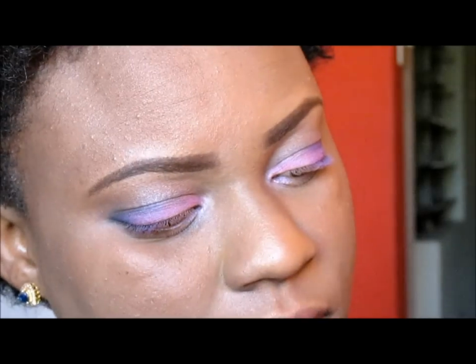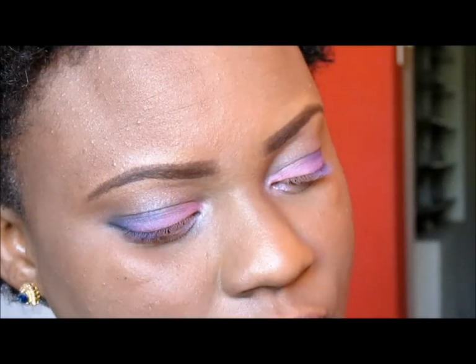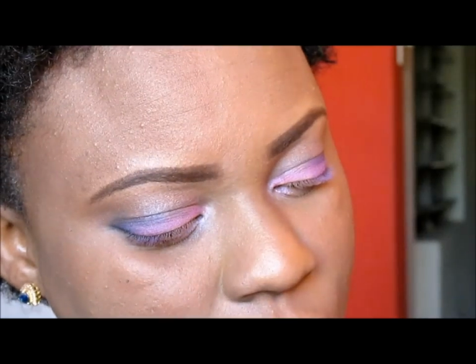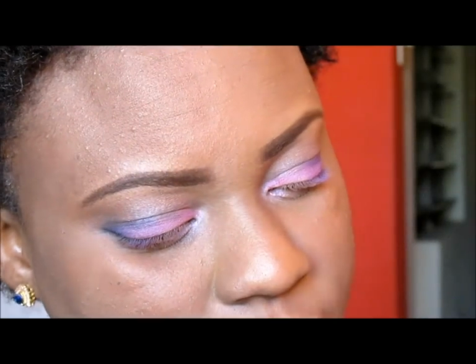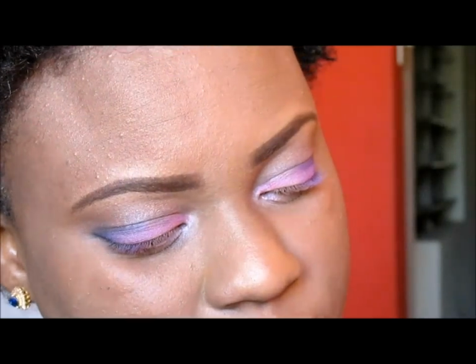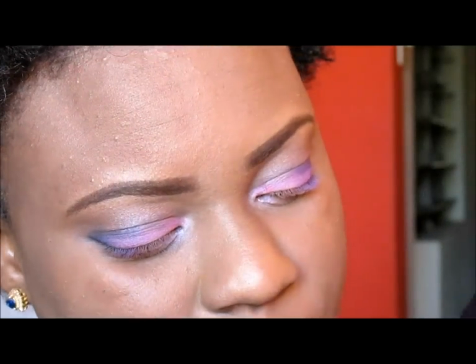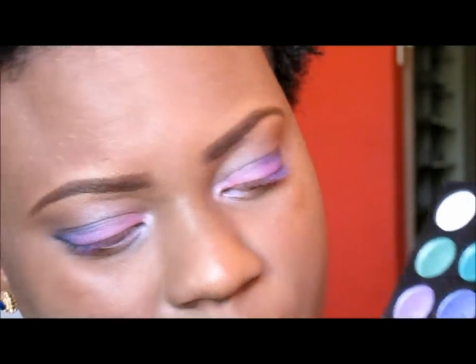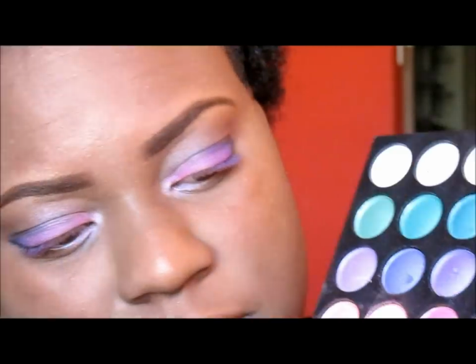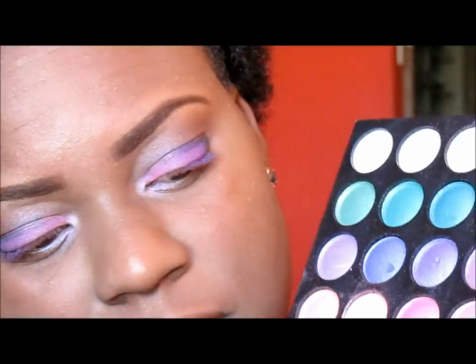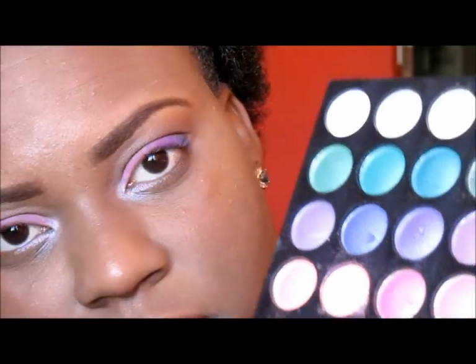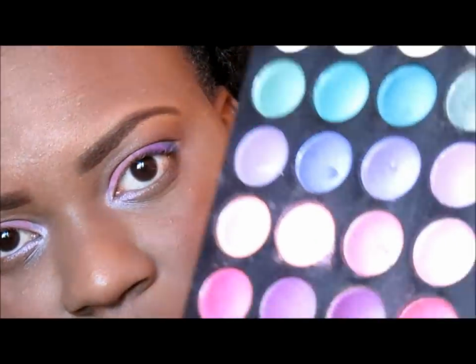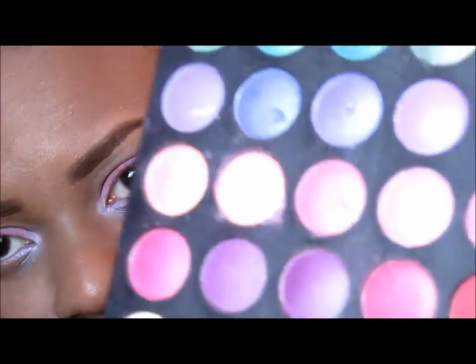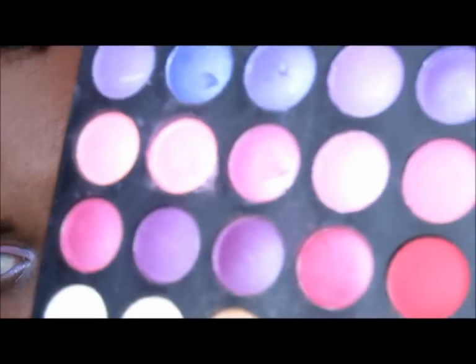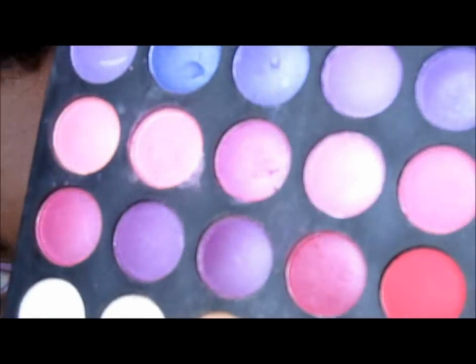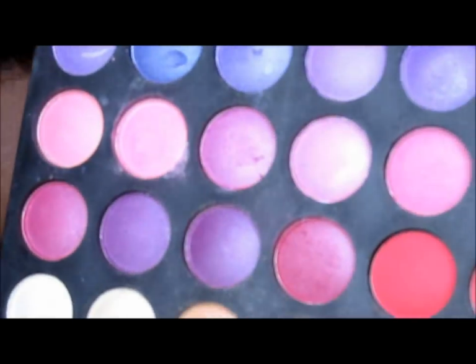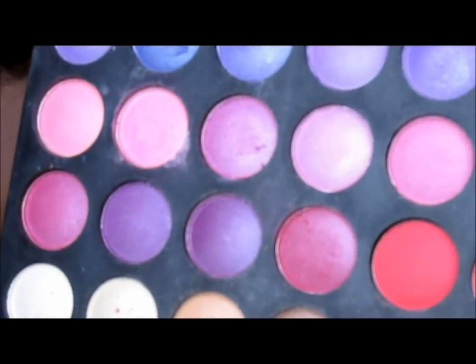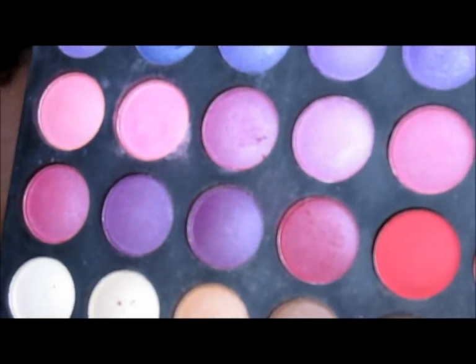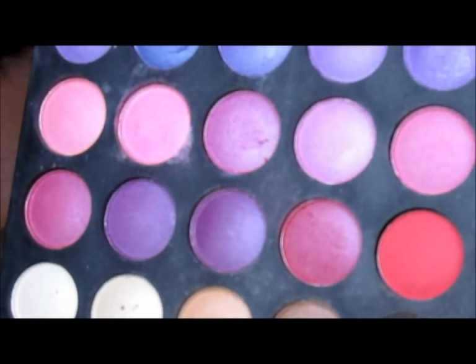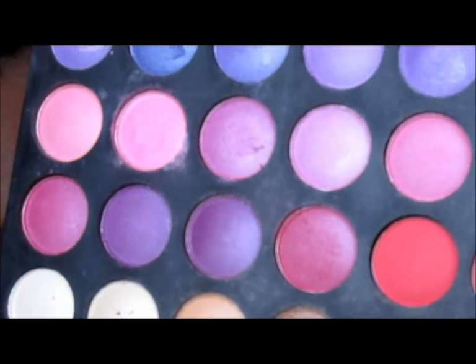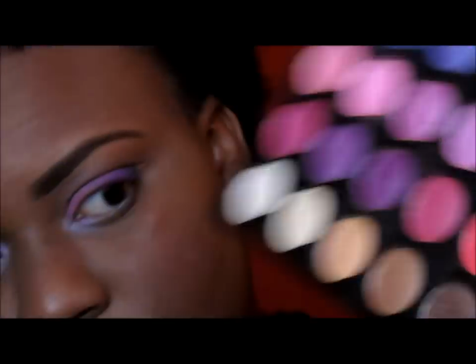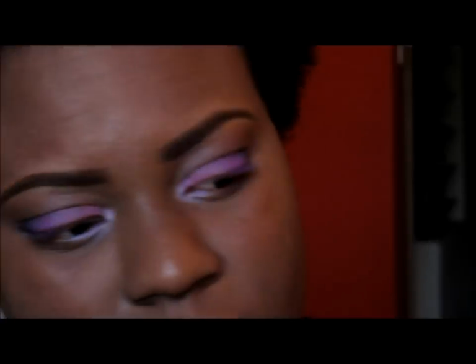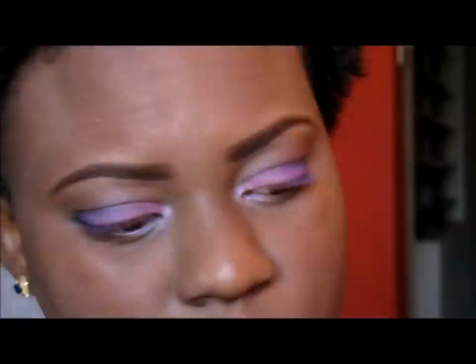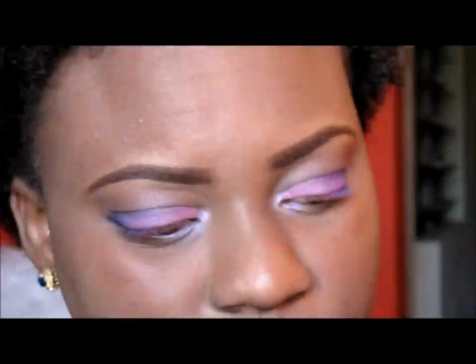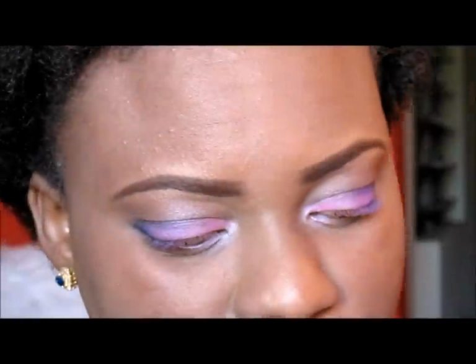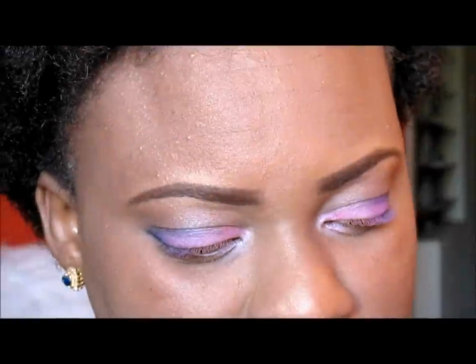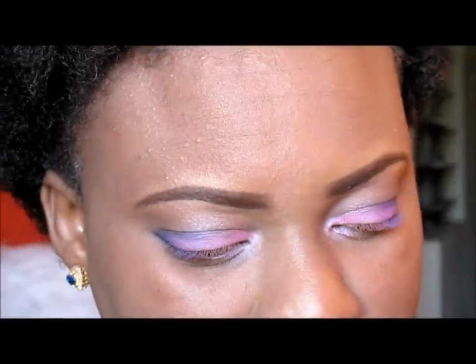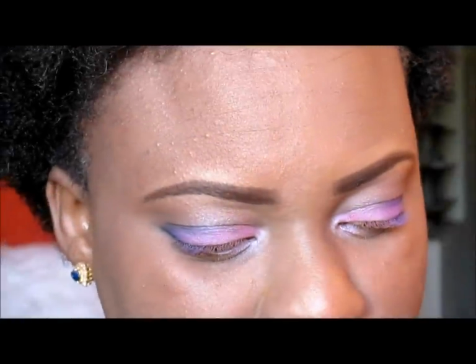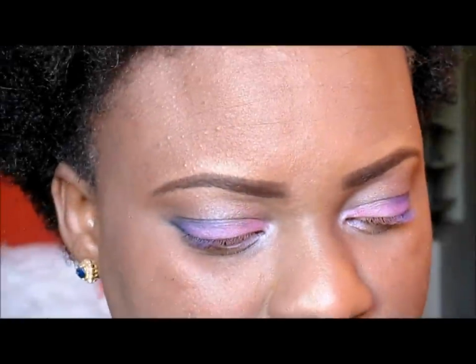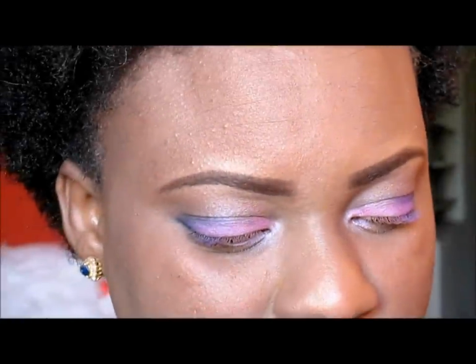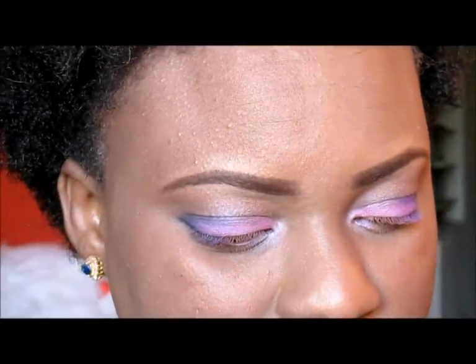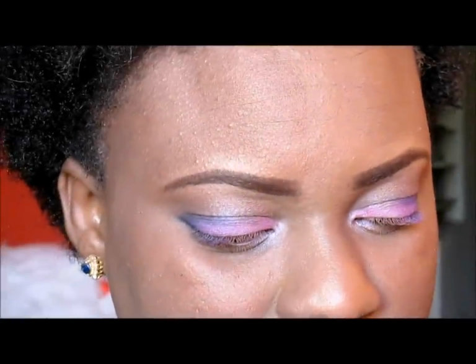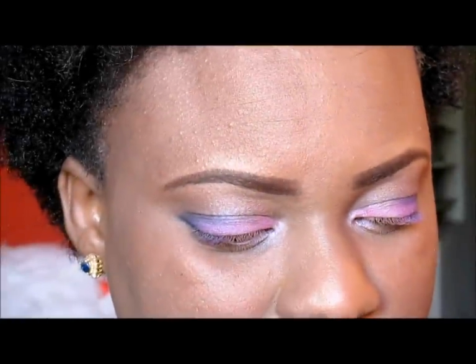From the 120 palette we're going to take this color and we are going to use that as our highlight.